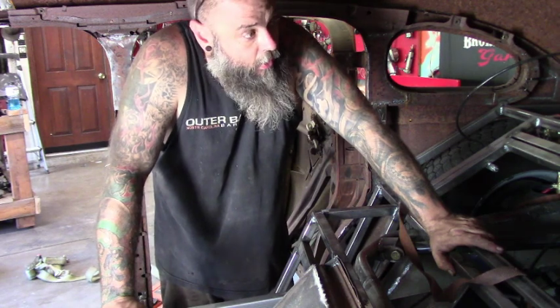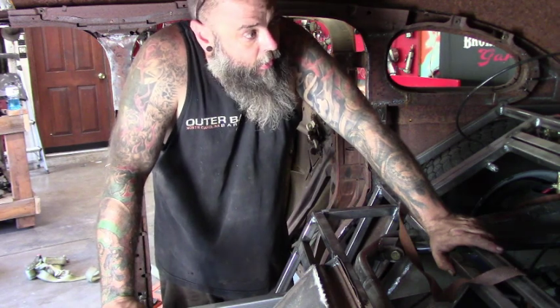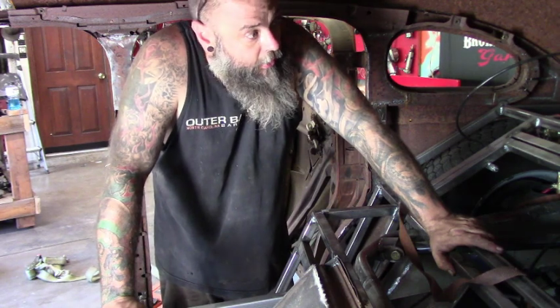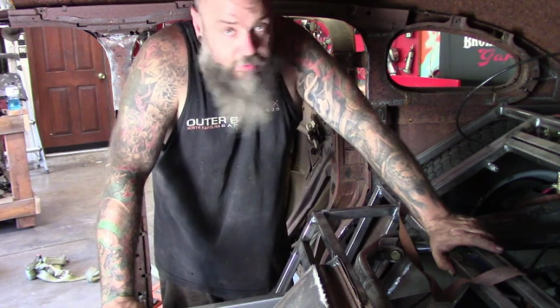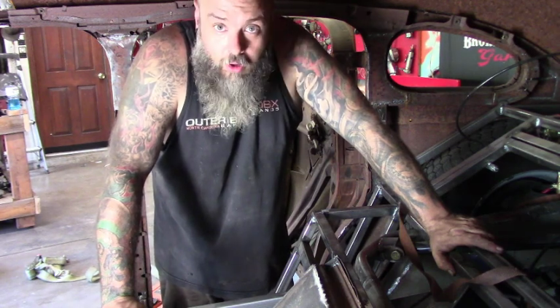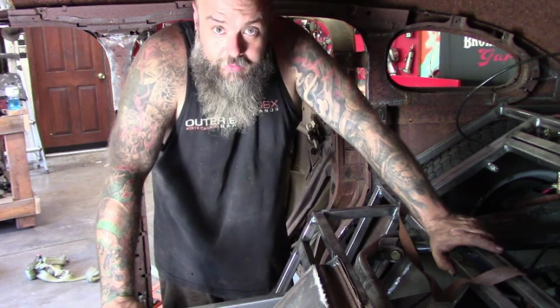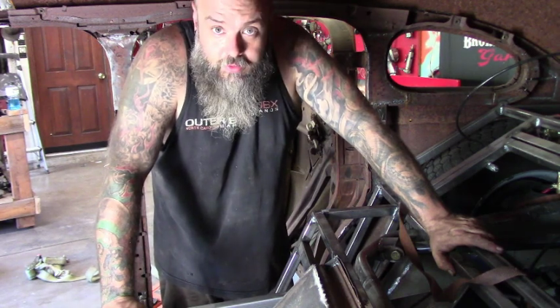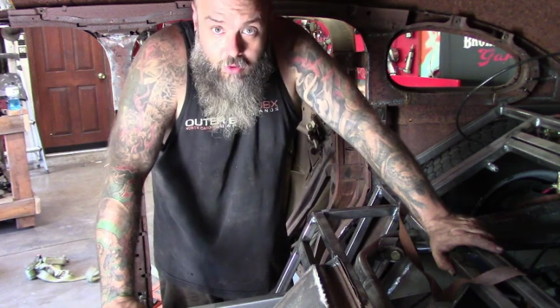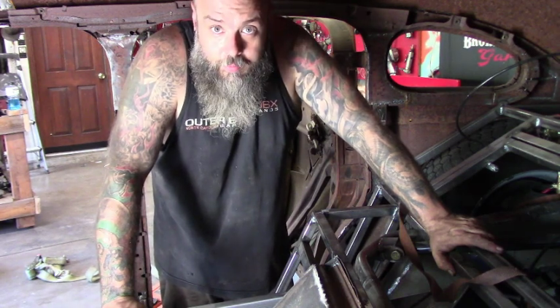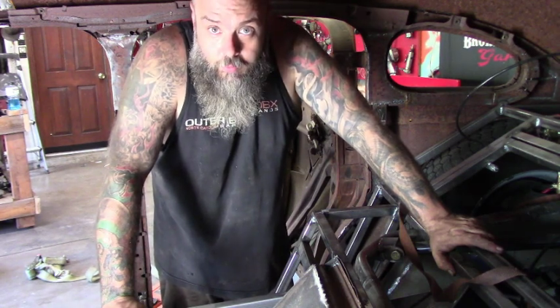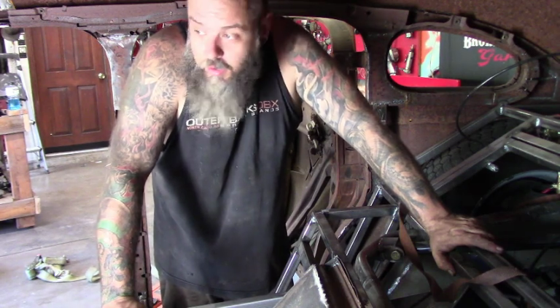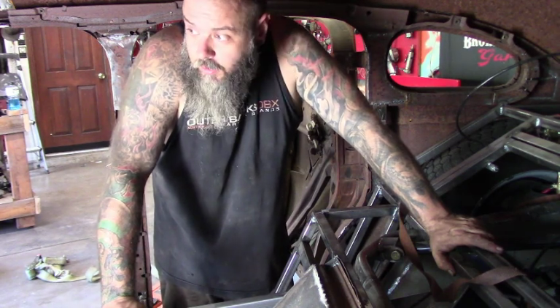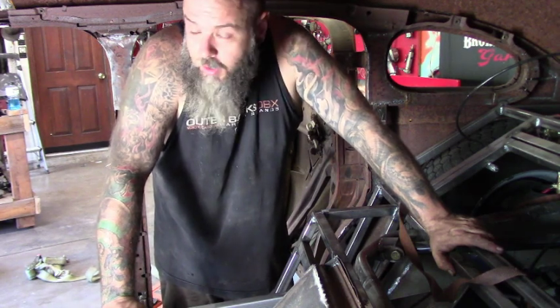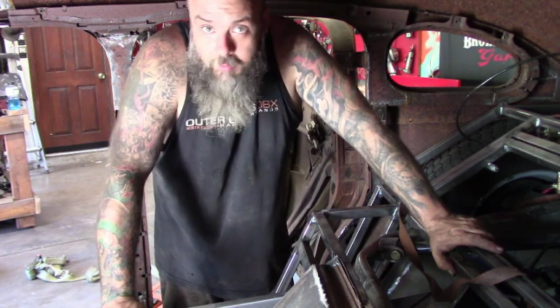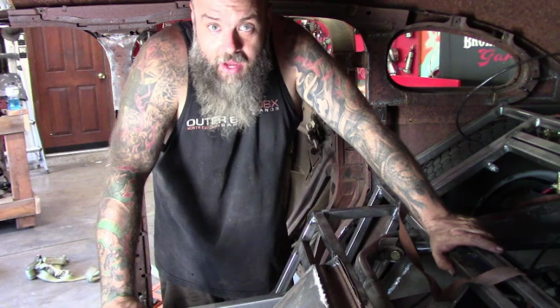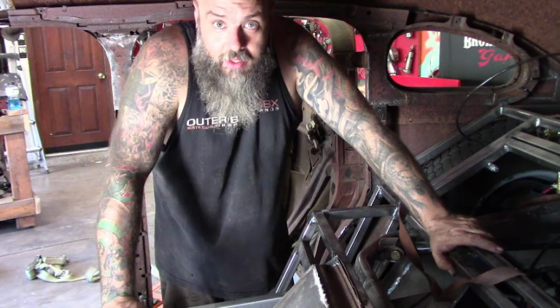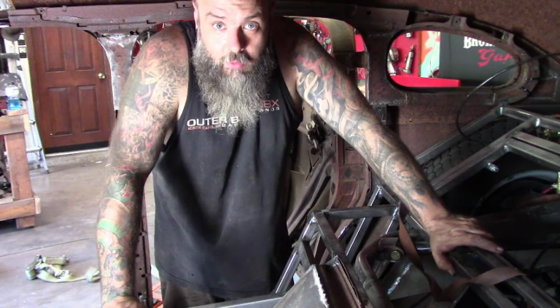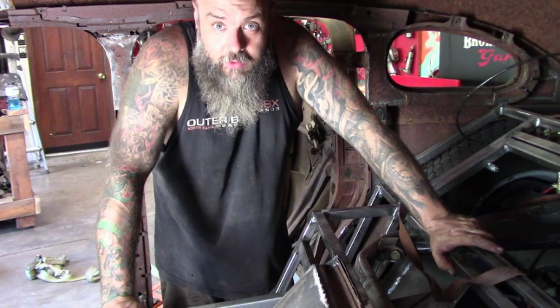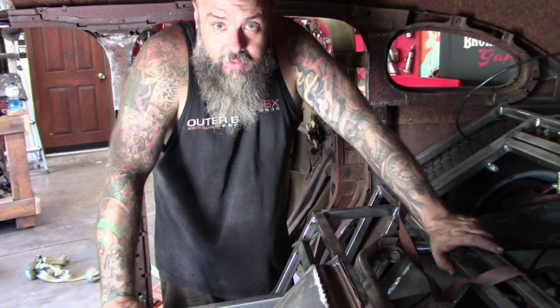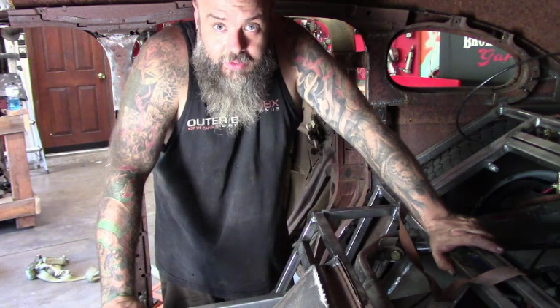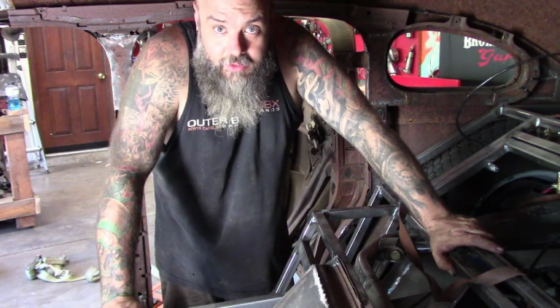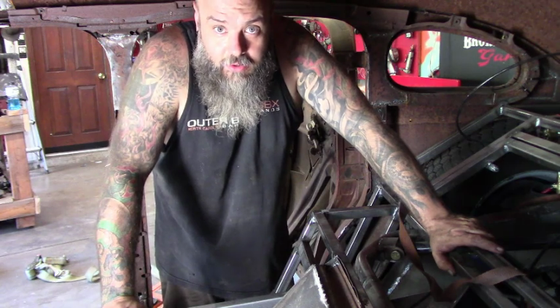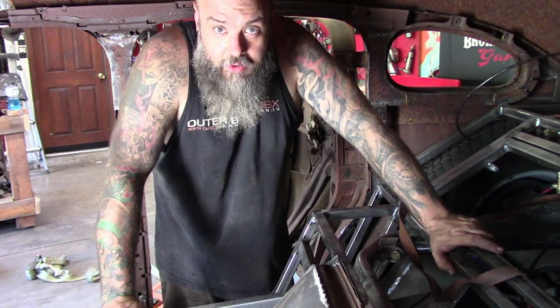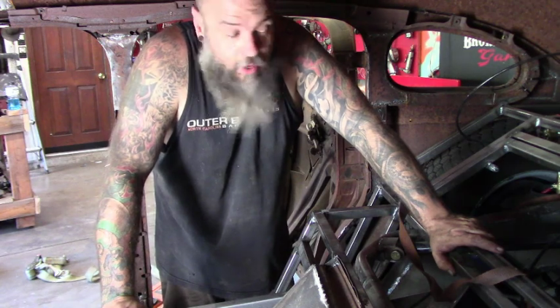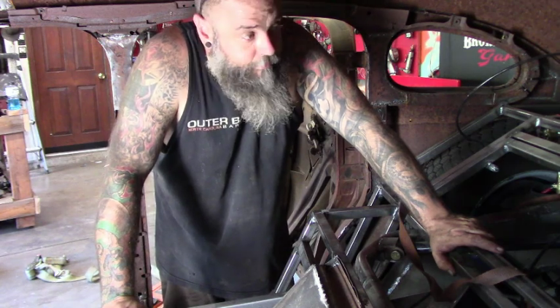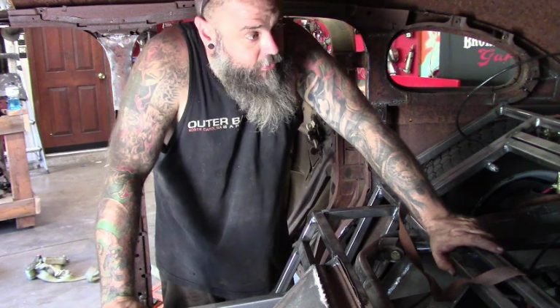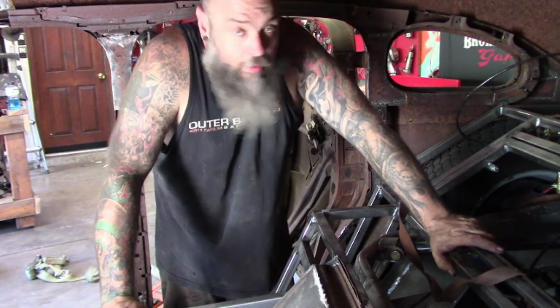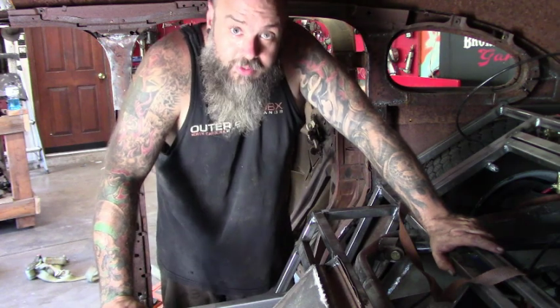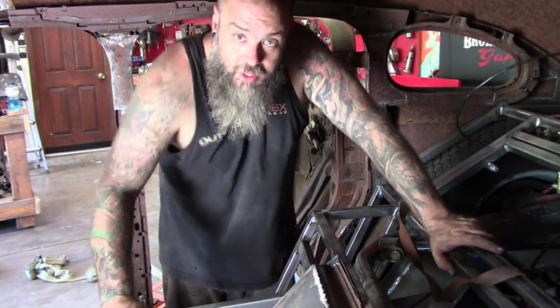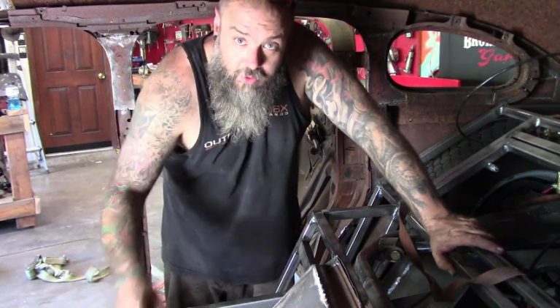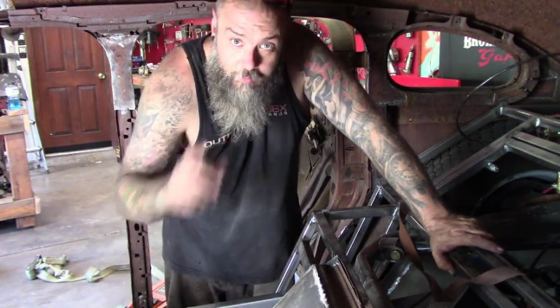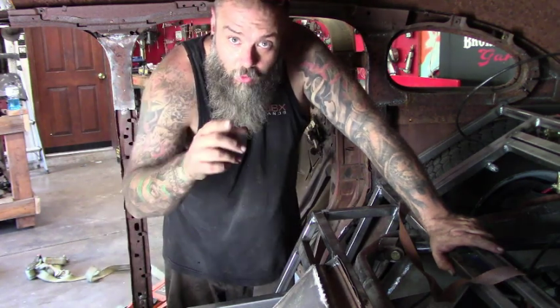Hopefully this is going to open the window and get me back in here working on this car and get it done. Stay tuned for more.